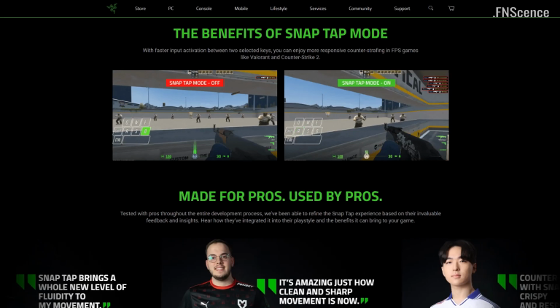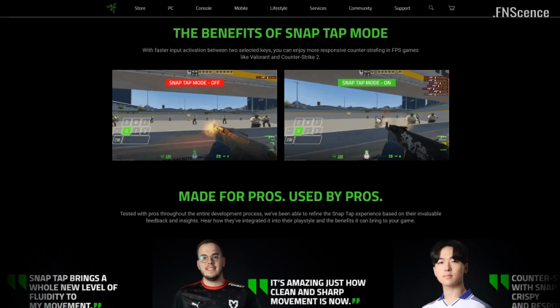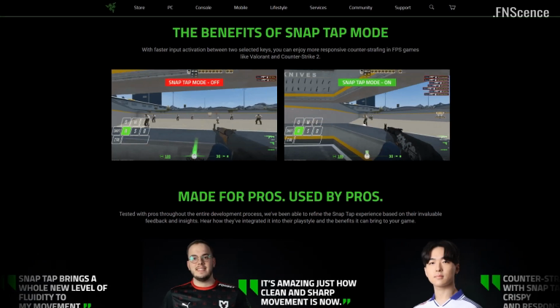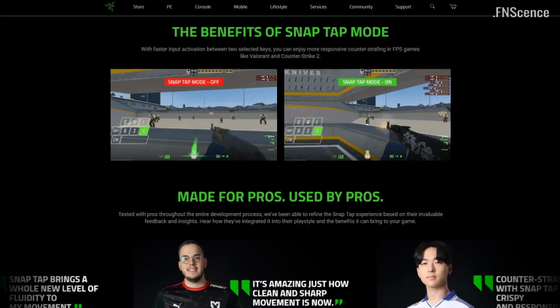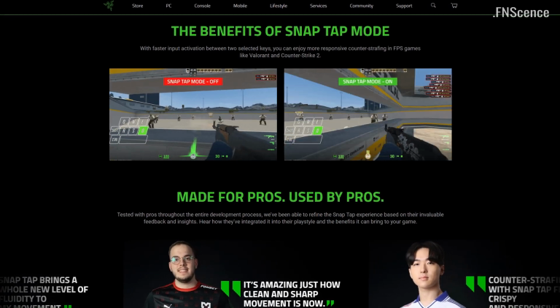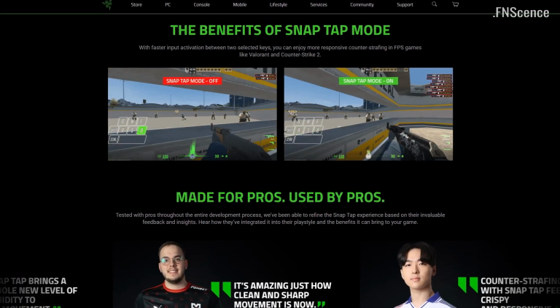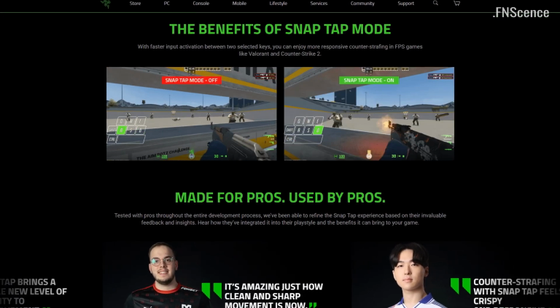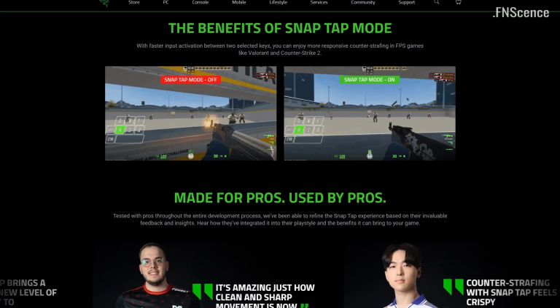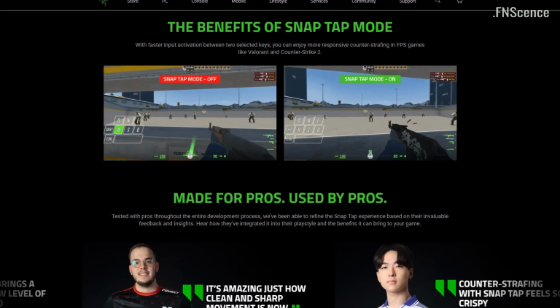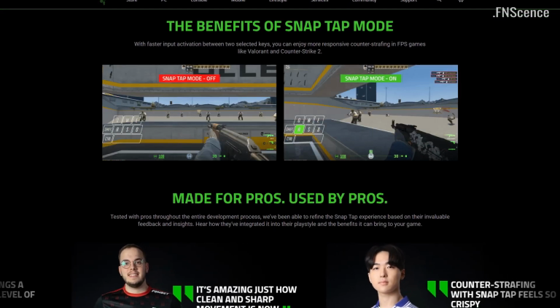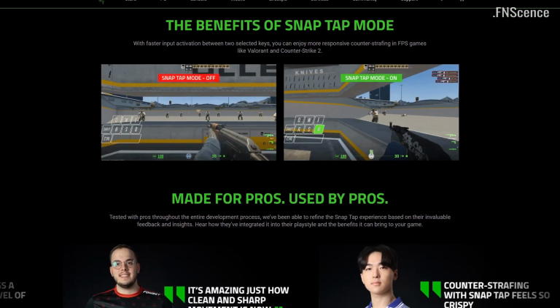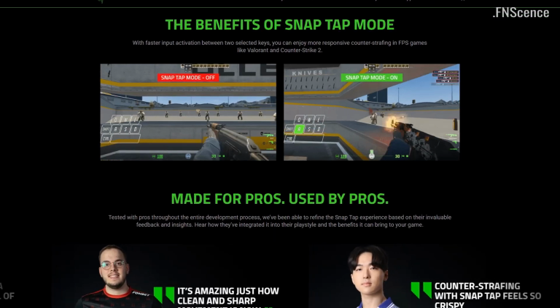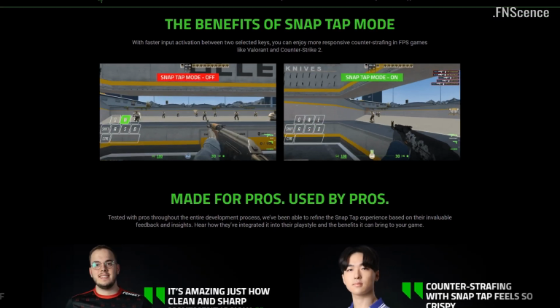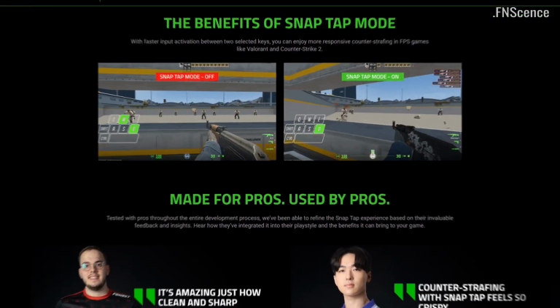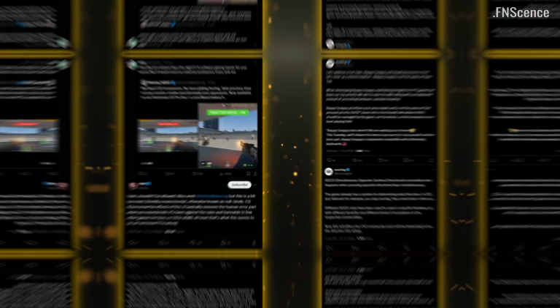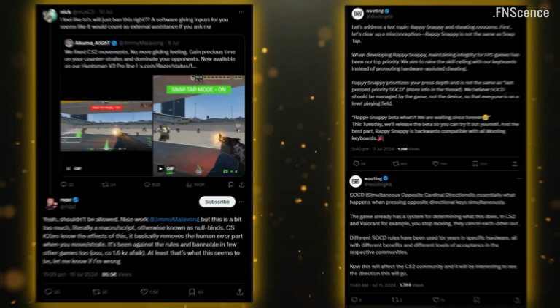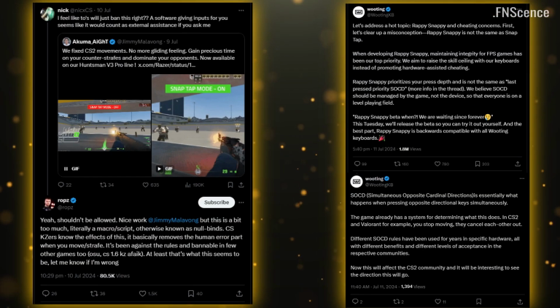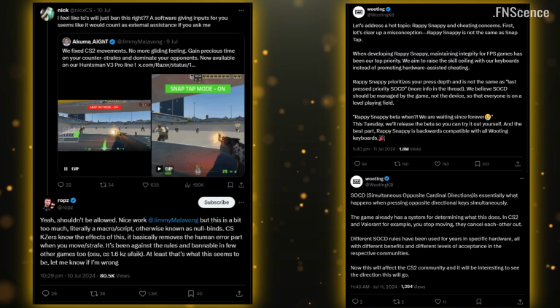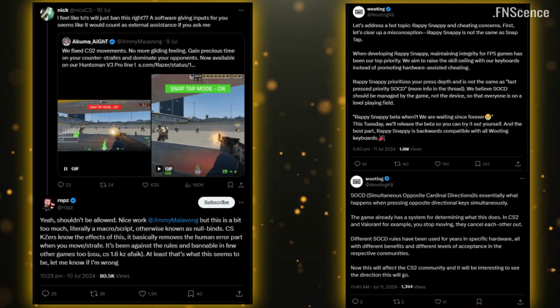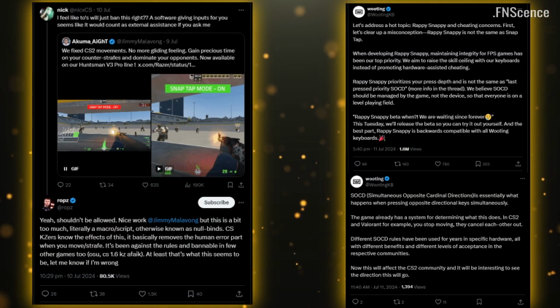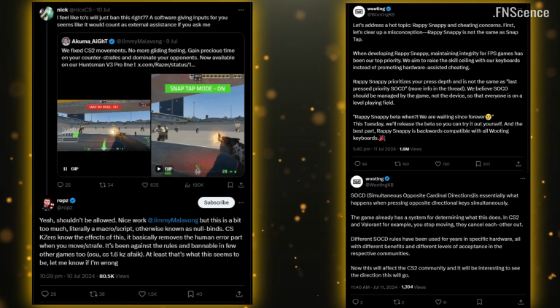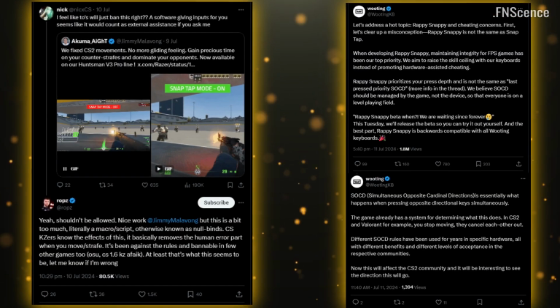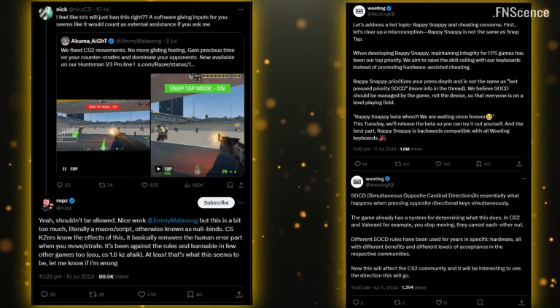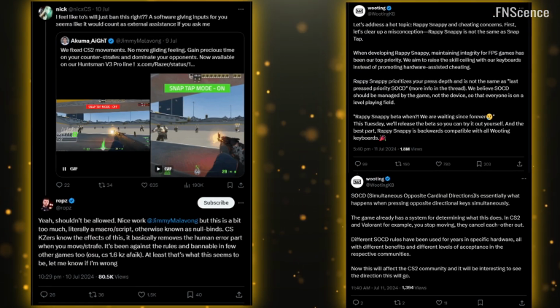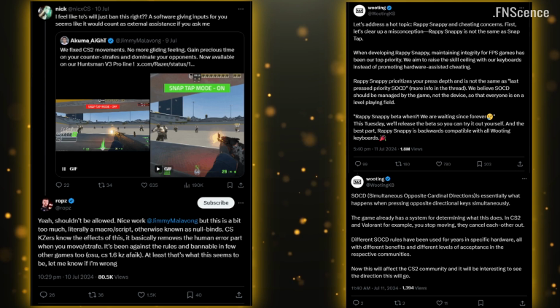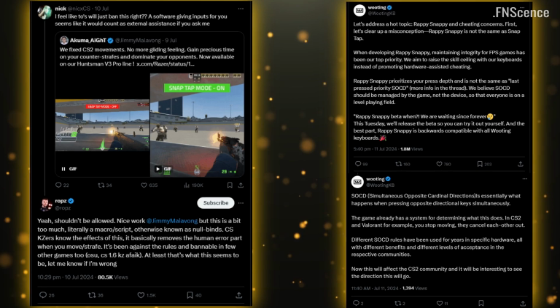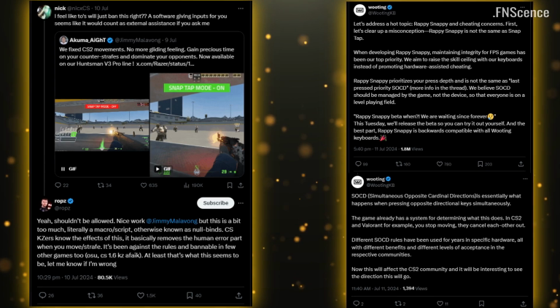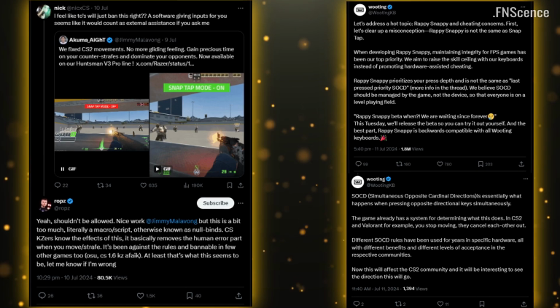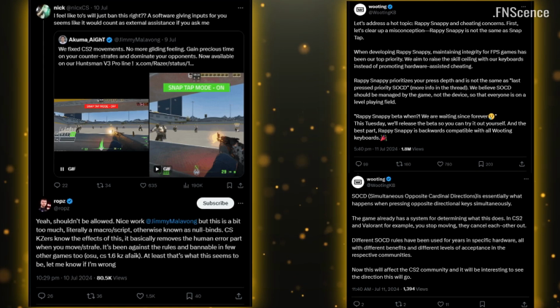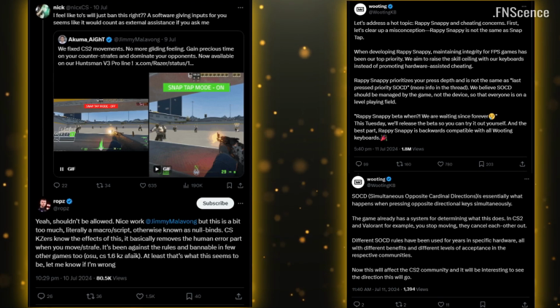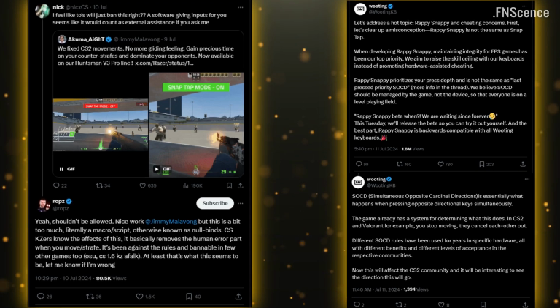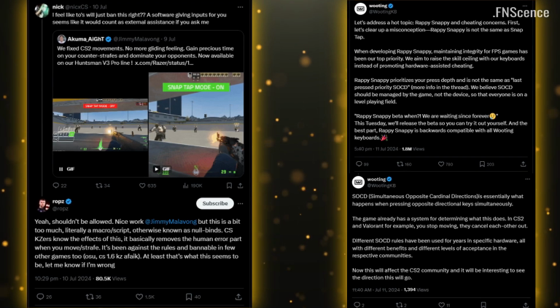Razer just released a feature to help counter-strafing. It sparked some controversy and discussion about whether it should be allowed in pro play.